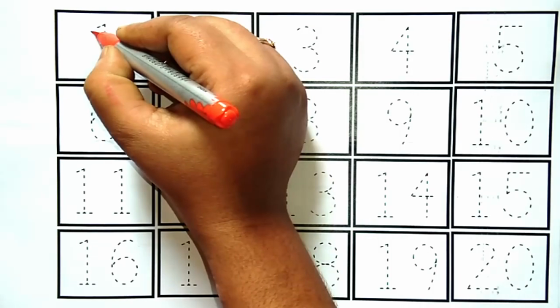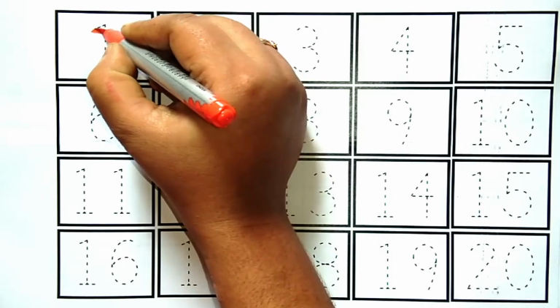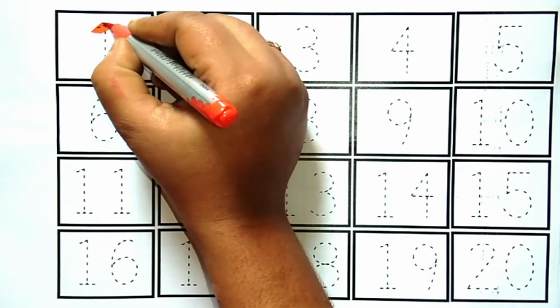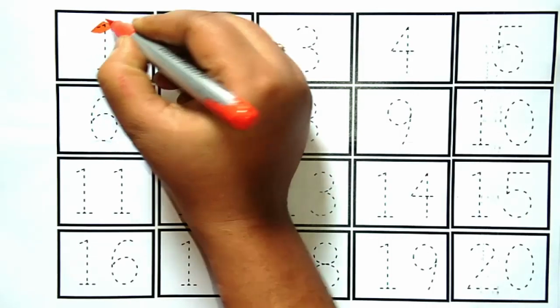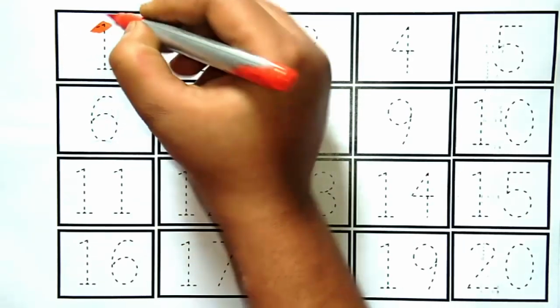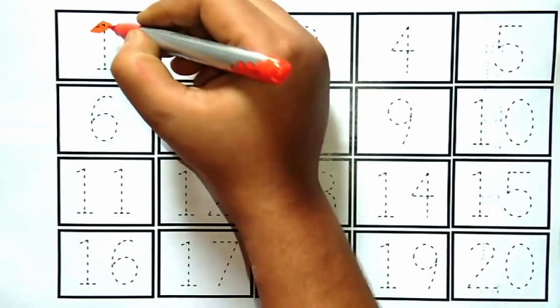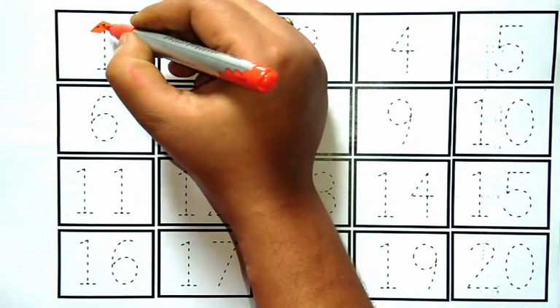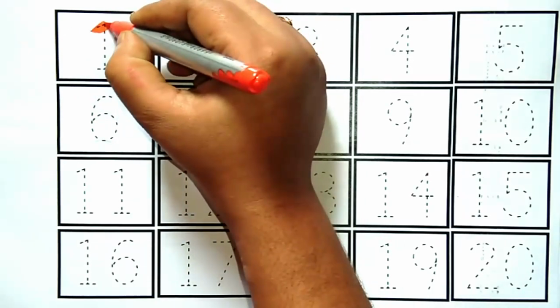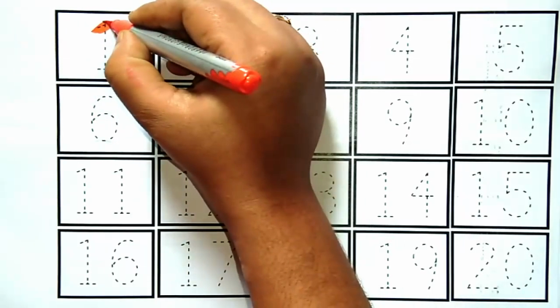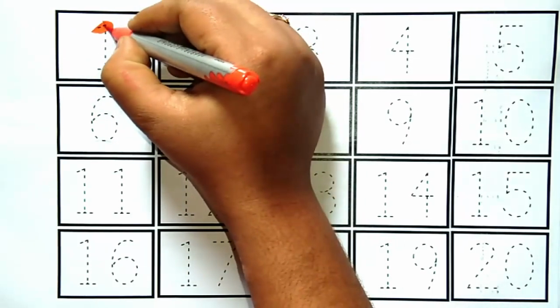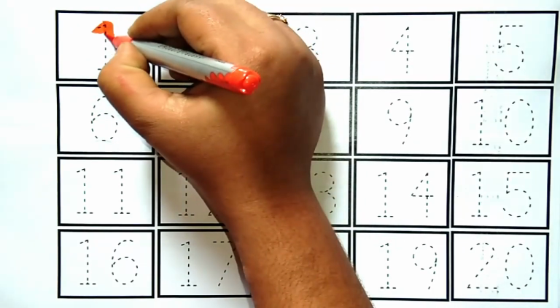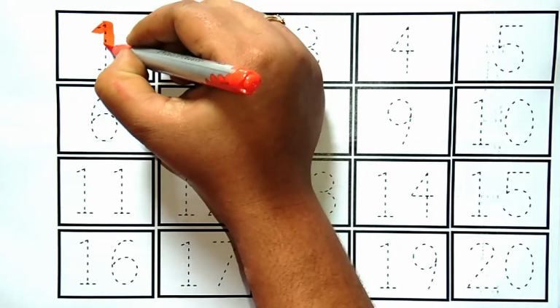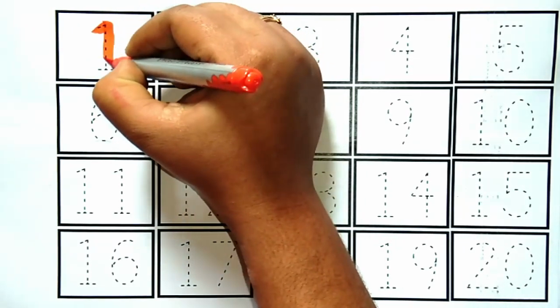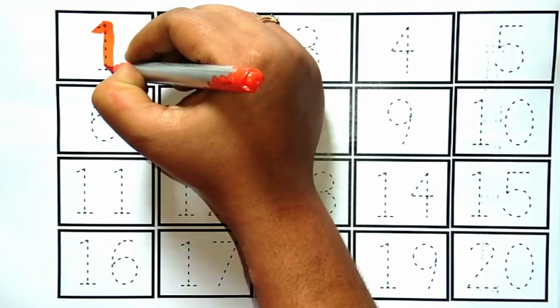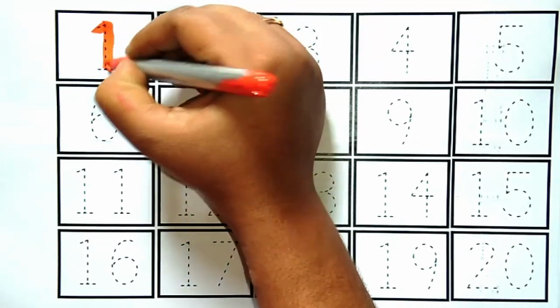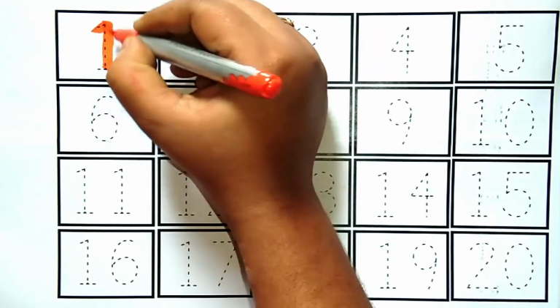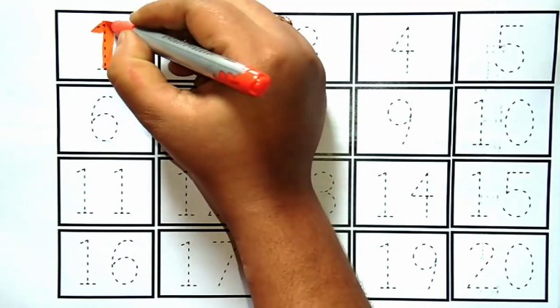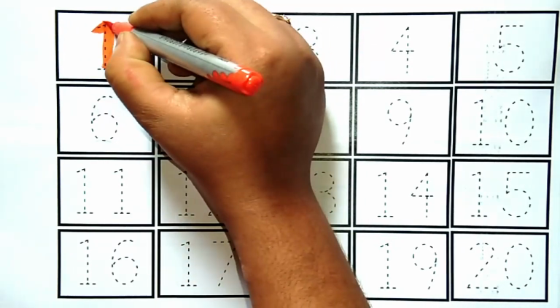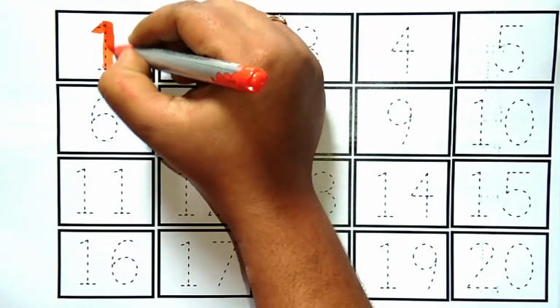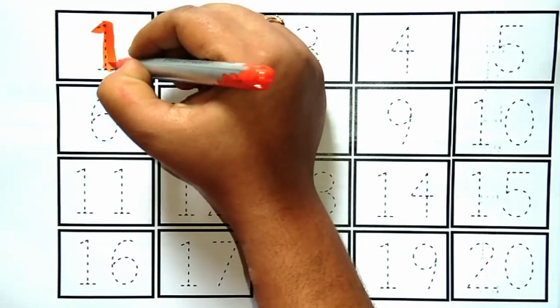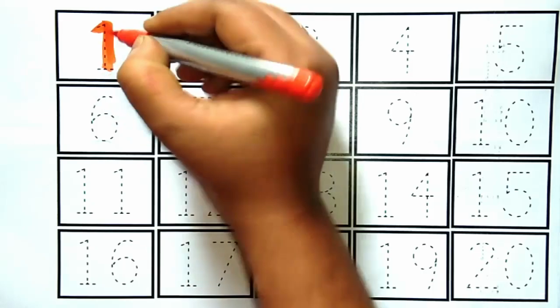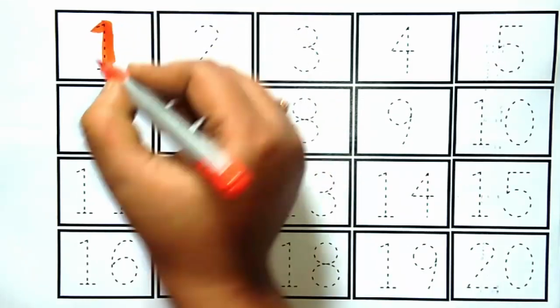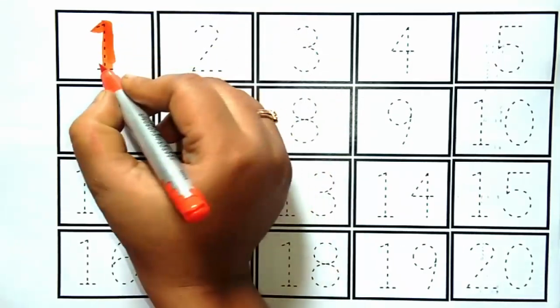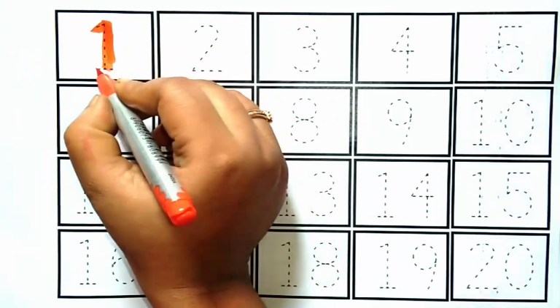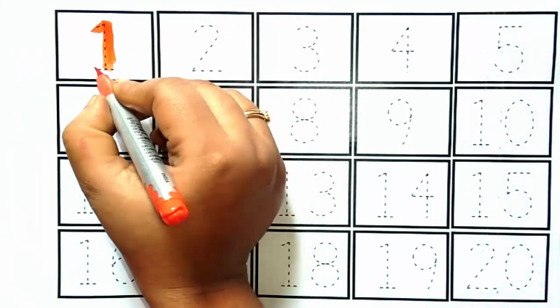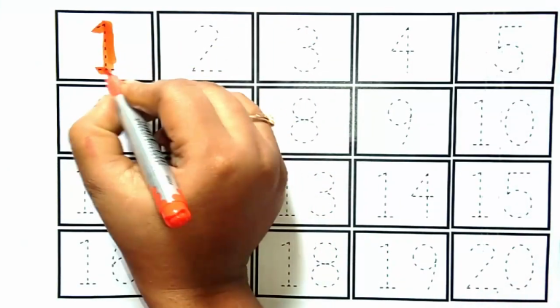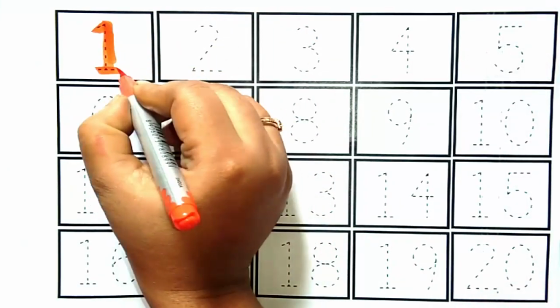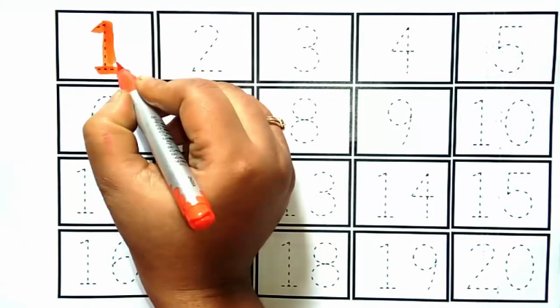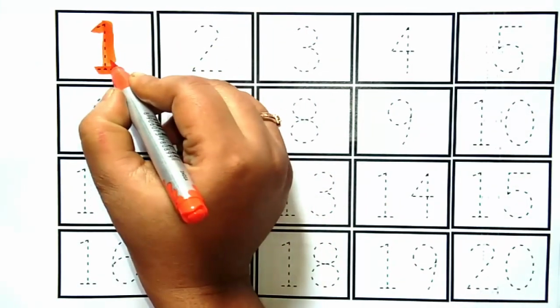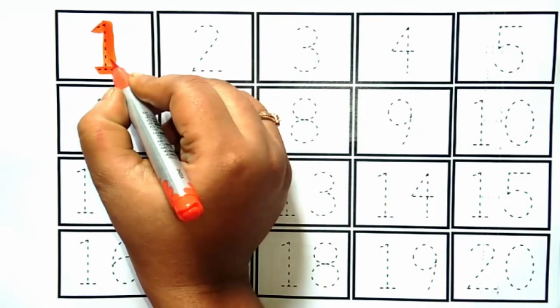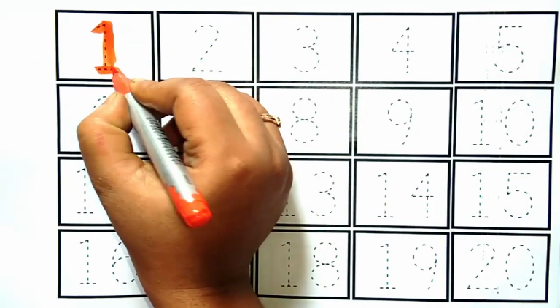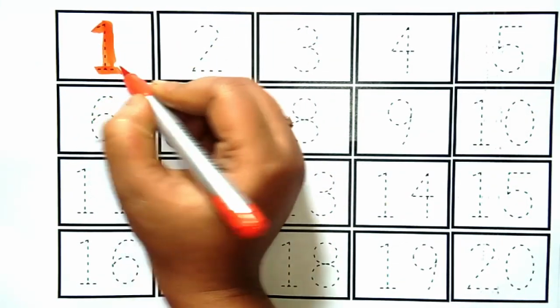Yeh hai number one. Kya hai kids? Yeh hai number one.